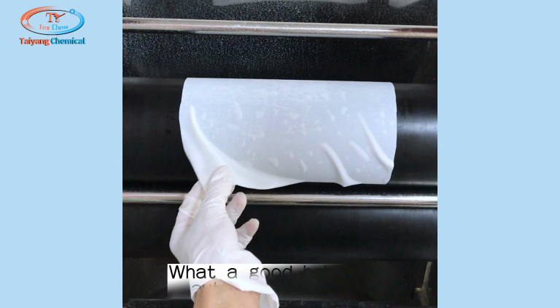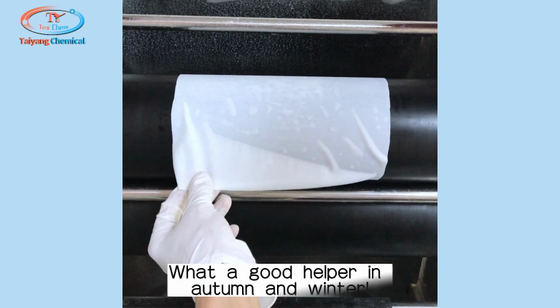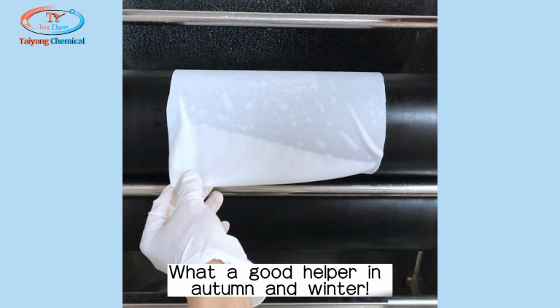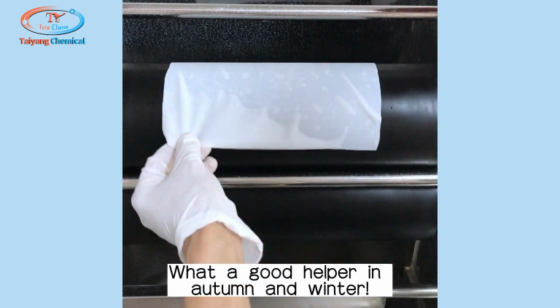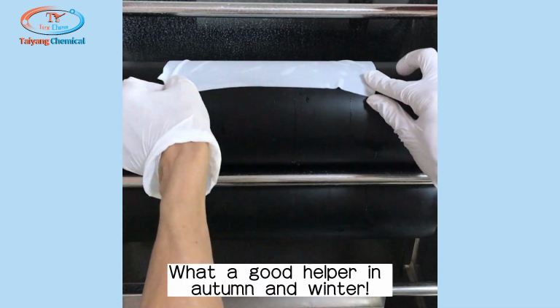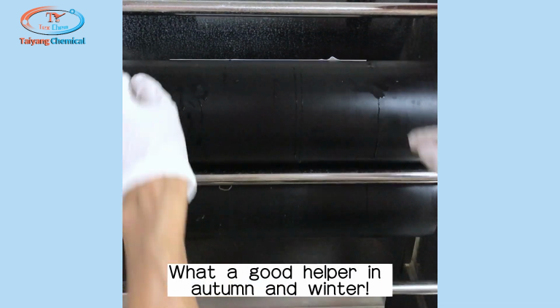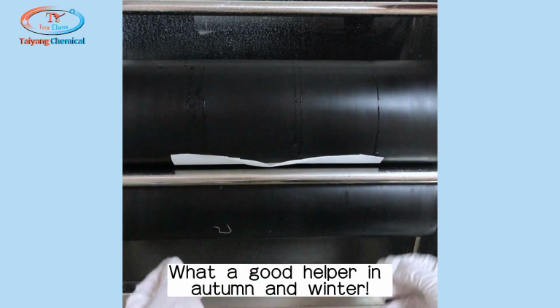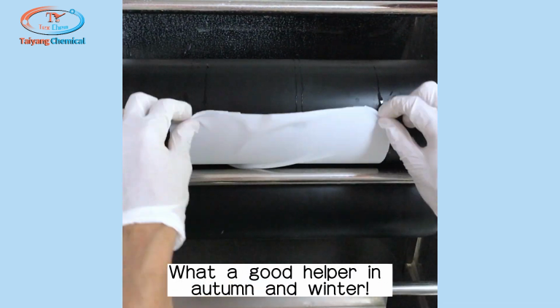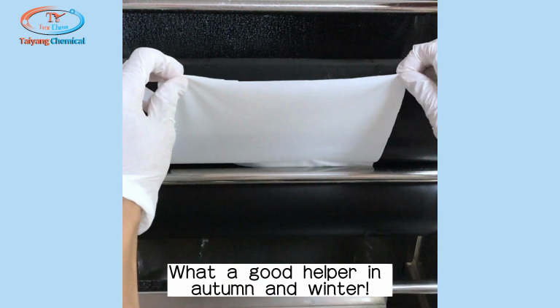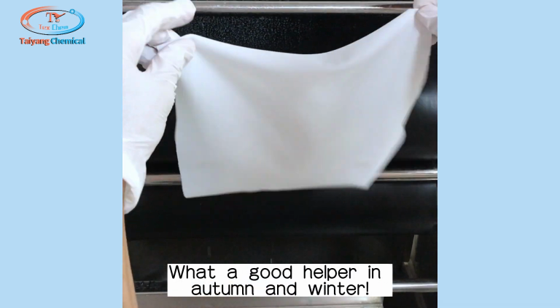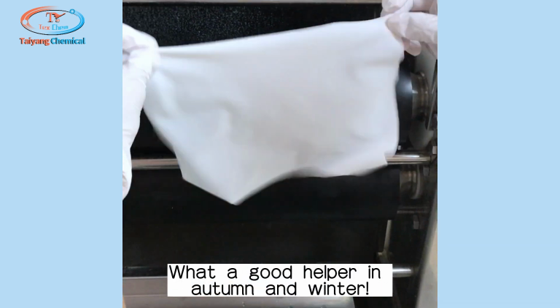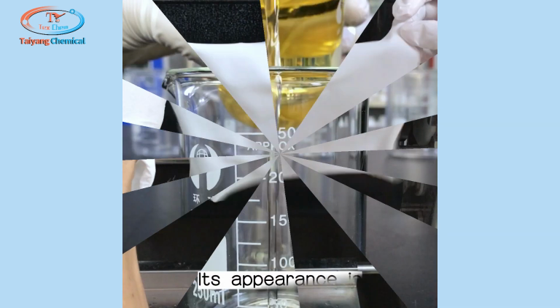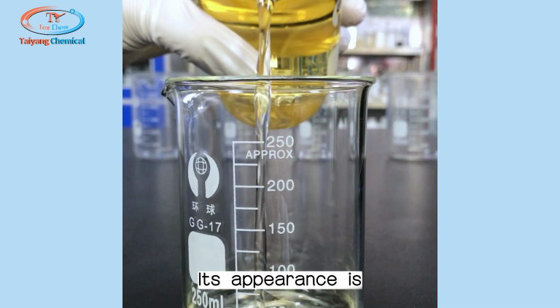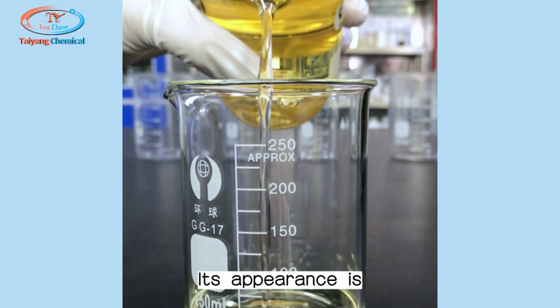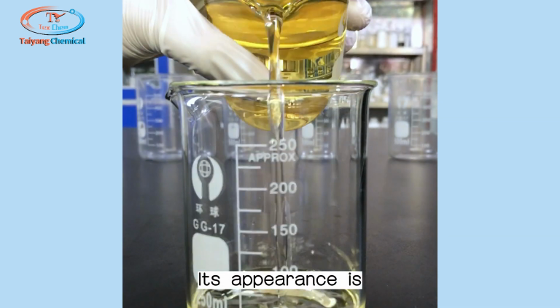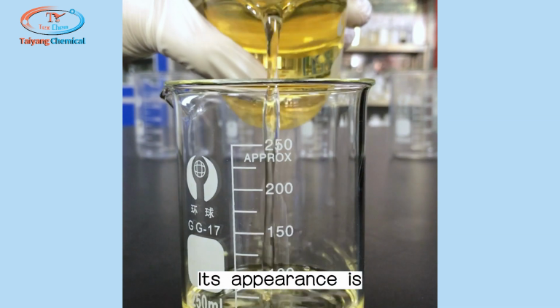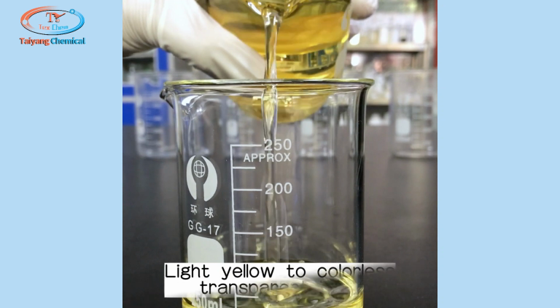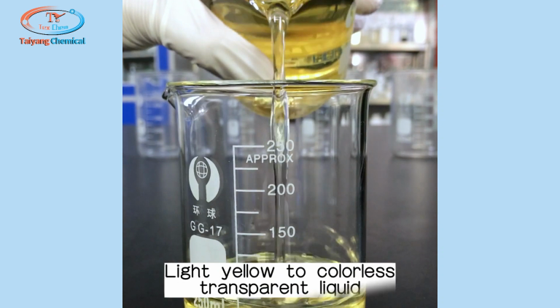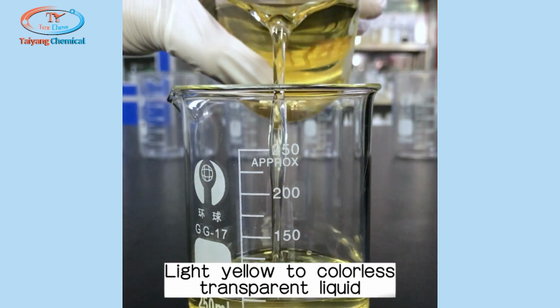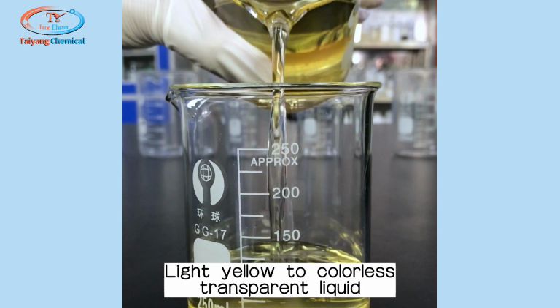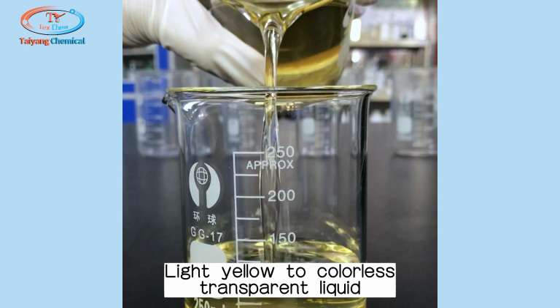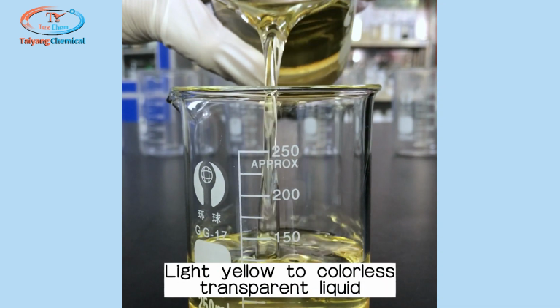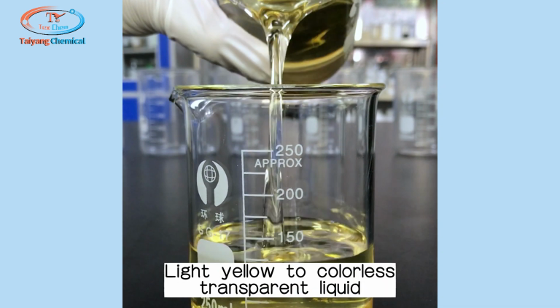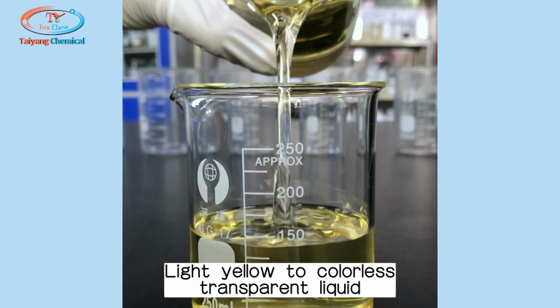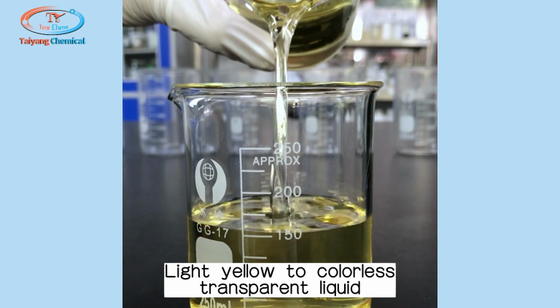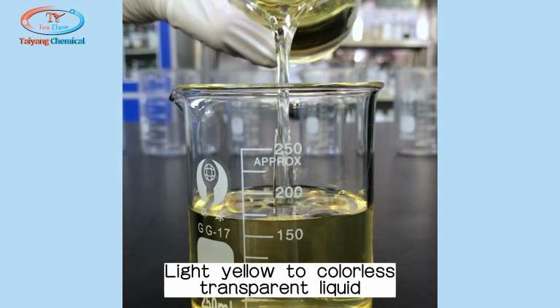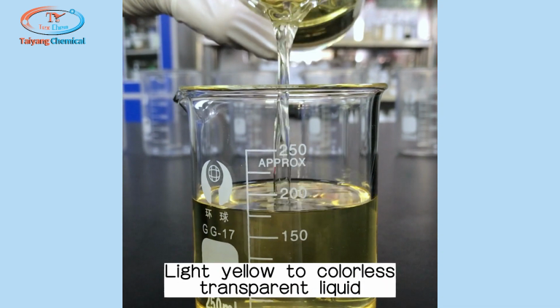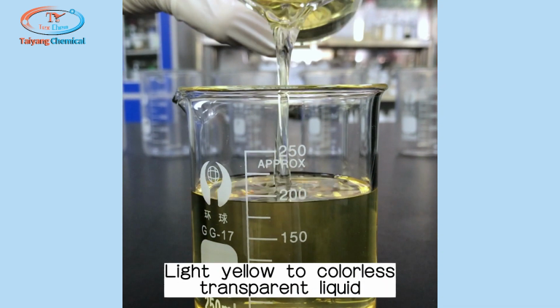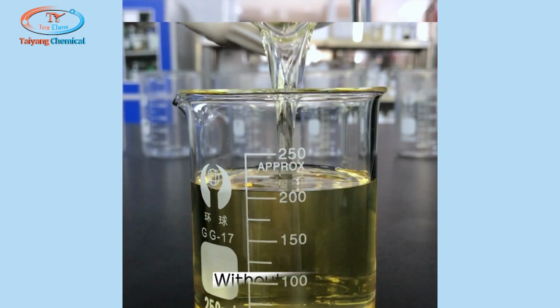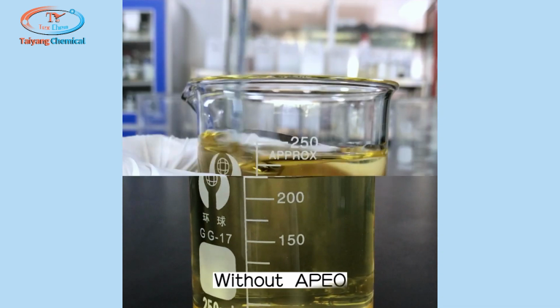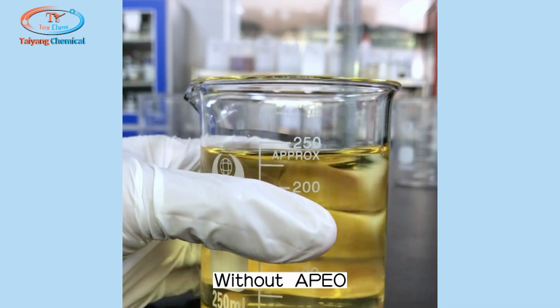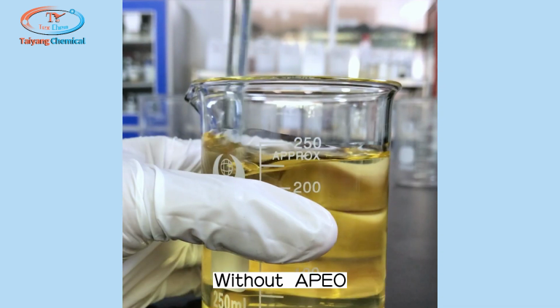Water could help her in autumn and winter. Its appearance: light yellow to colorless transparent liquid.